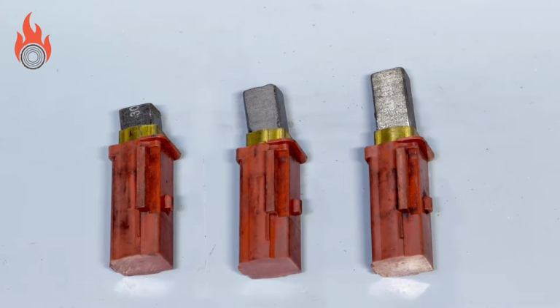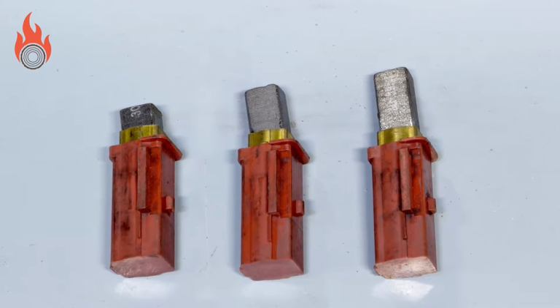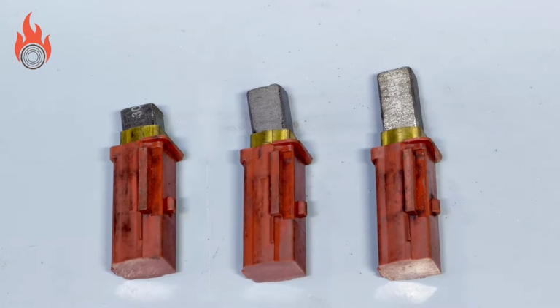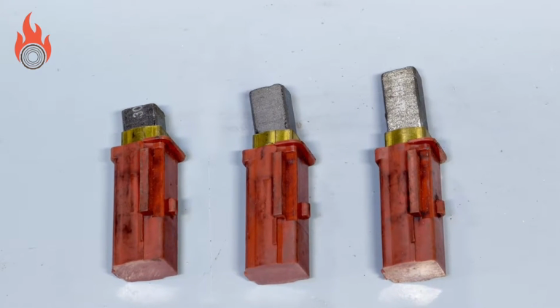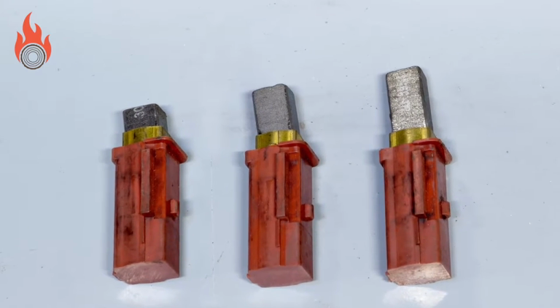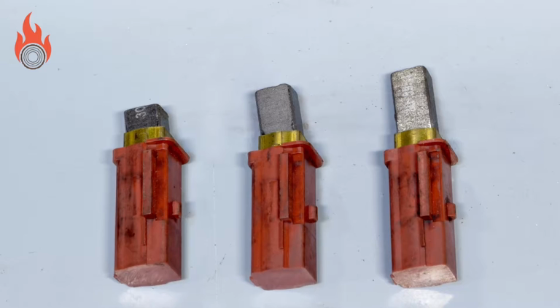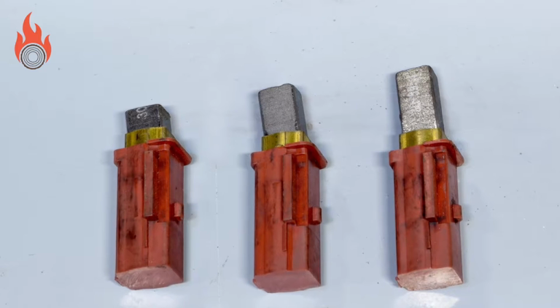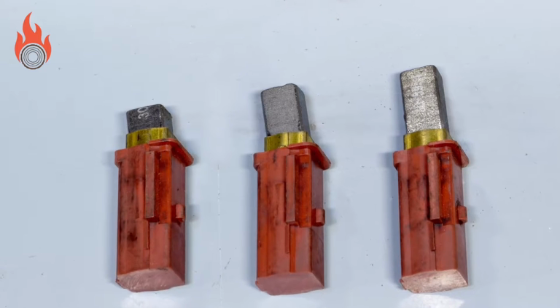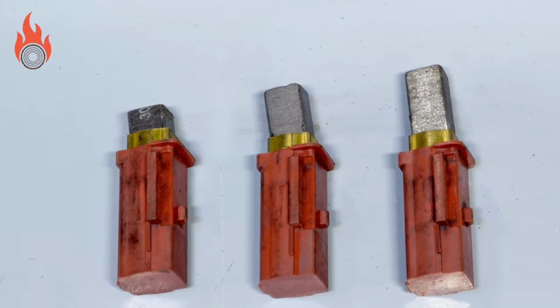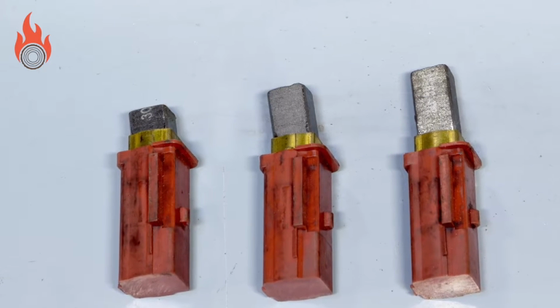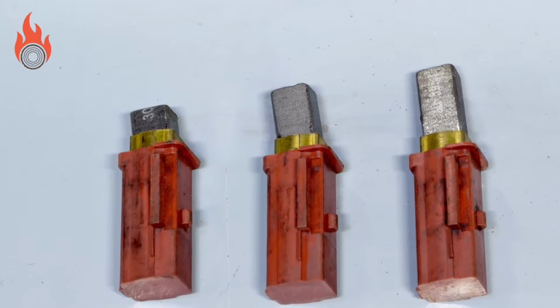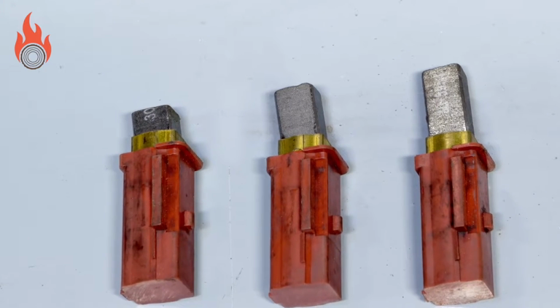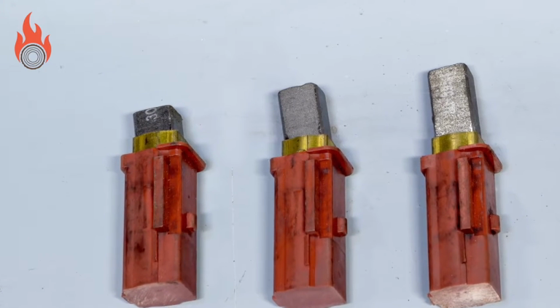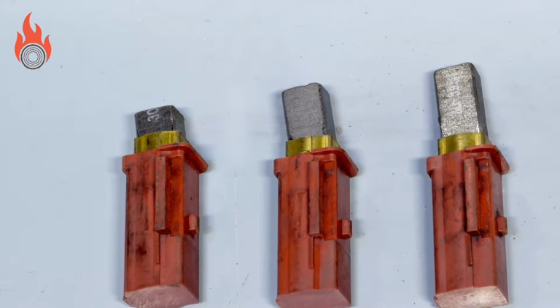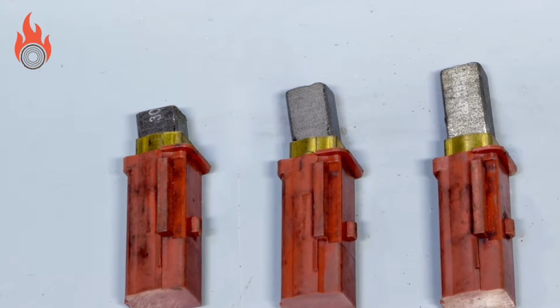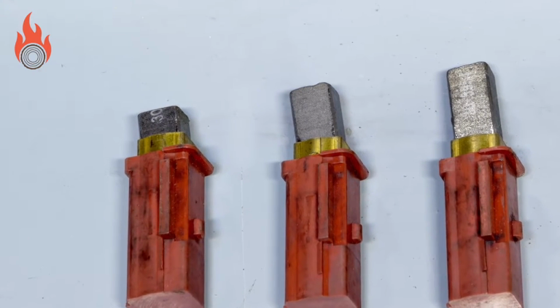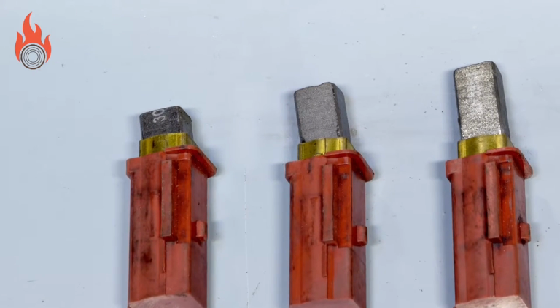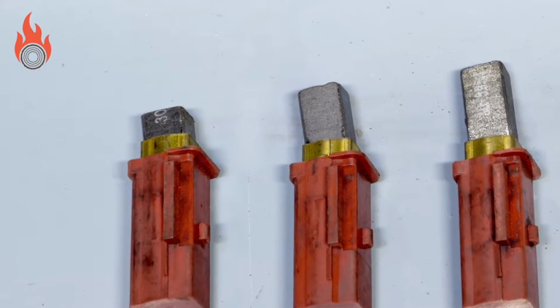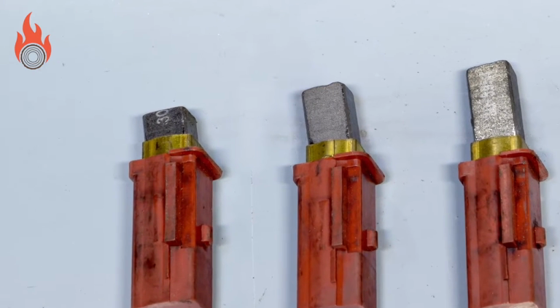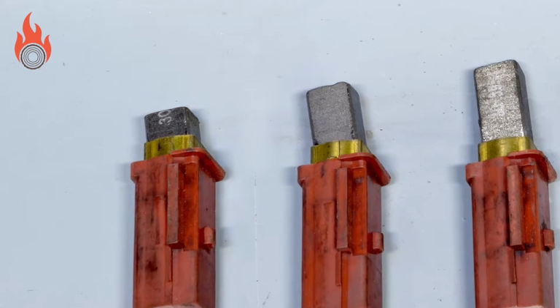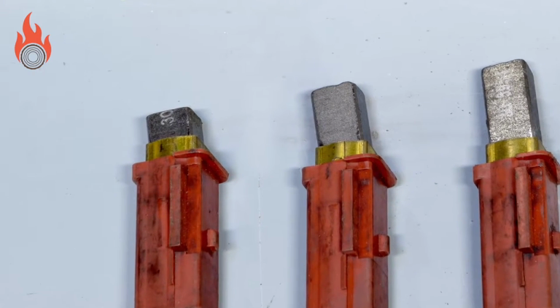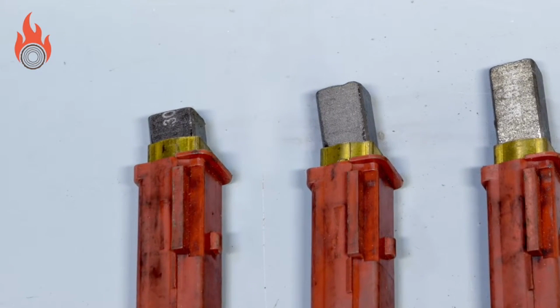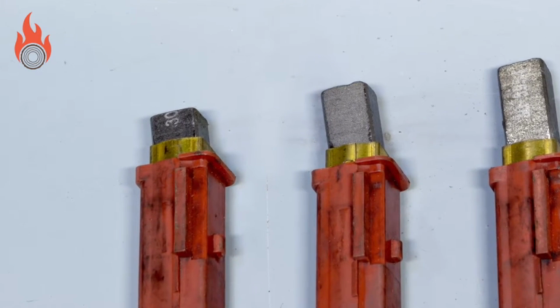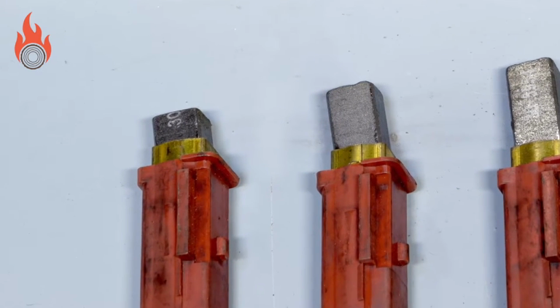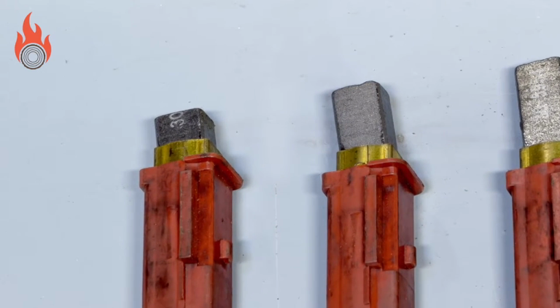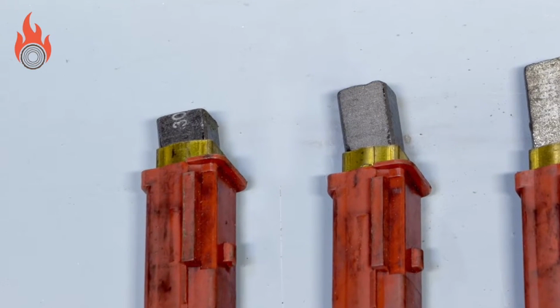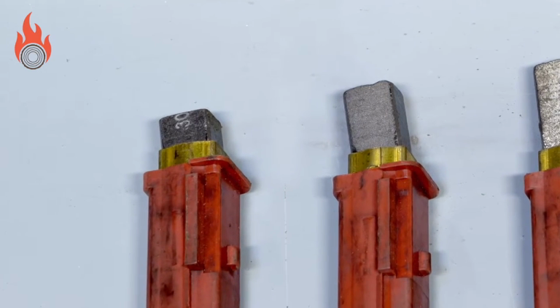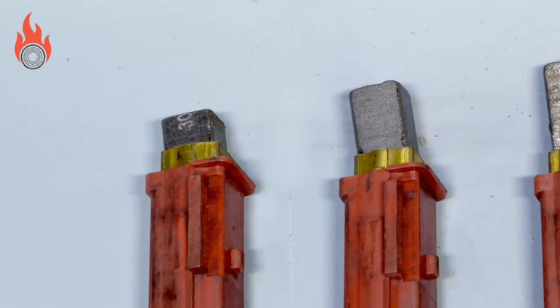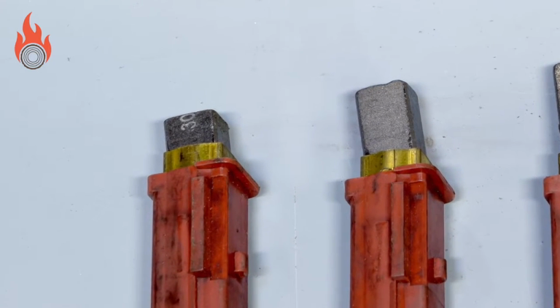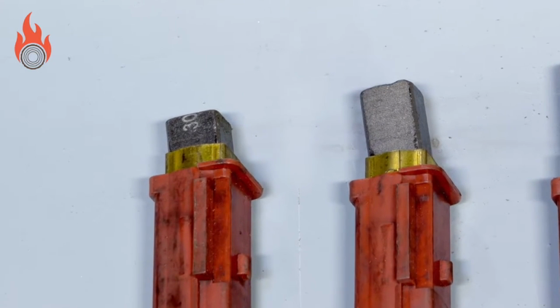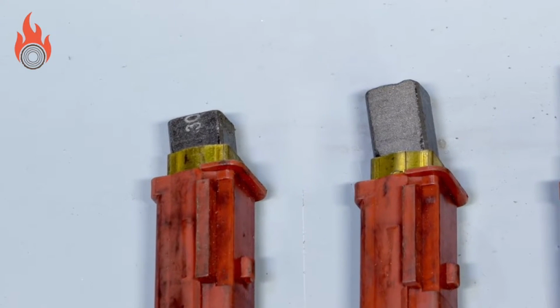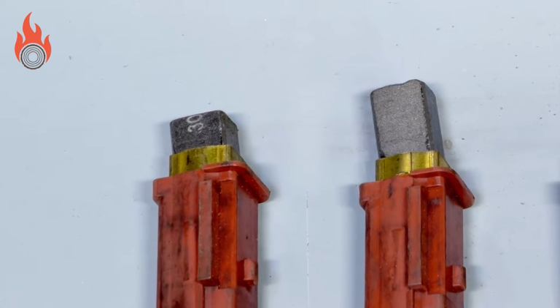Here you can see that the brushes have worn down. We recommend that these are replaced when the remaining carbon is 10-15mm.